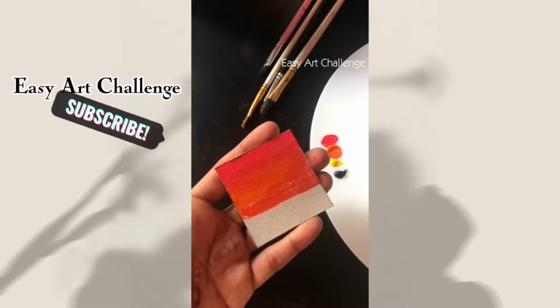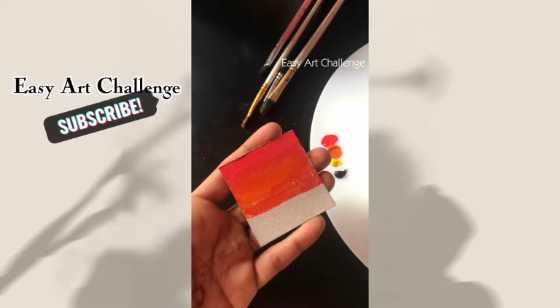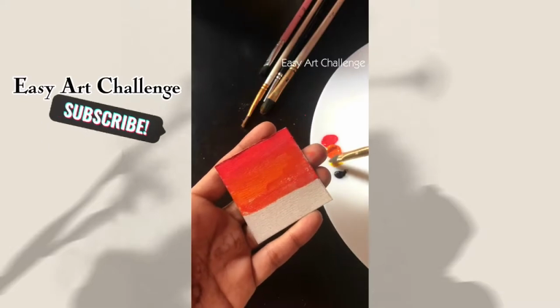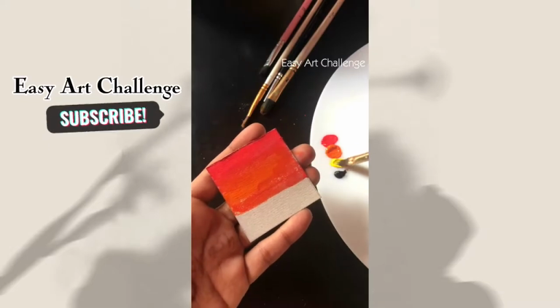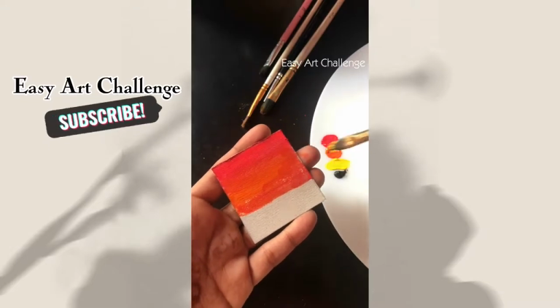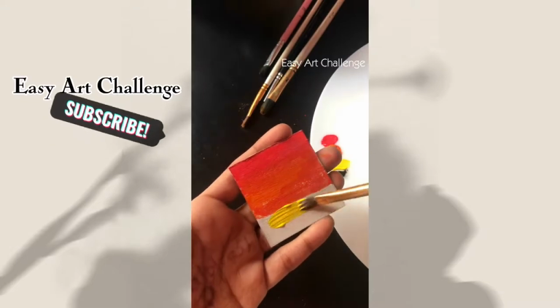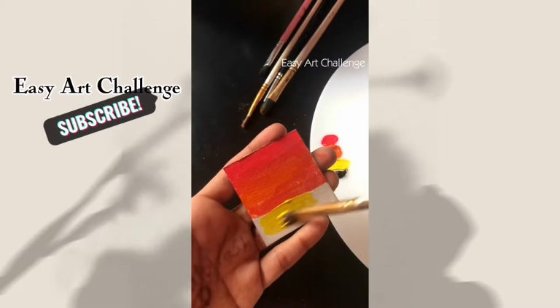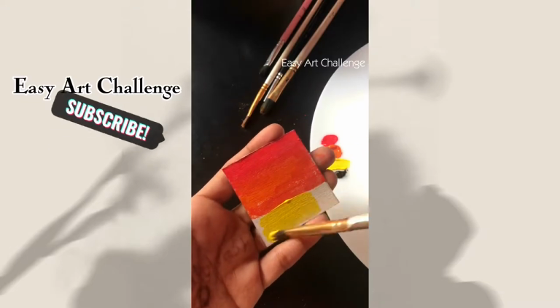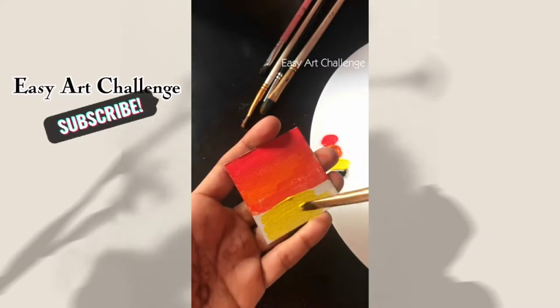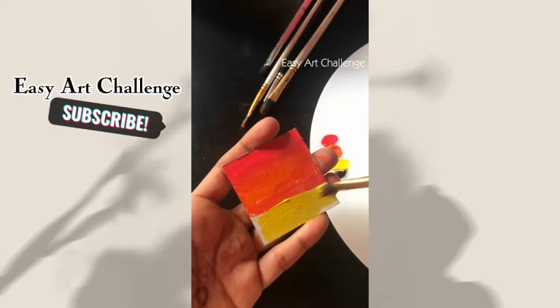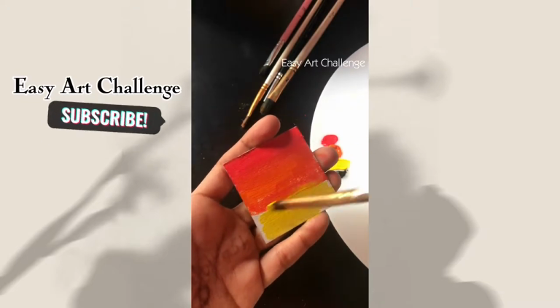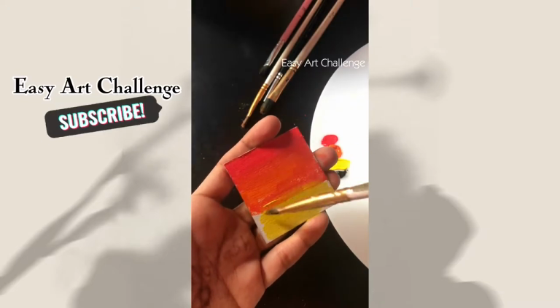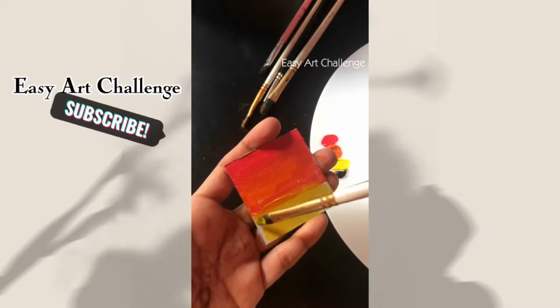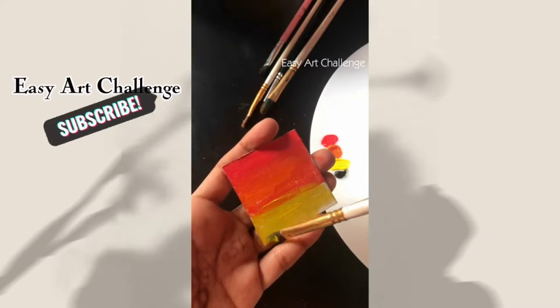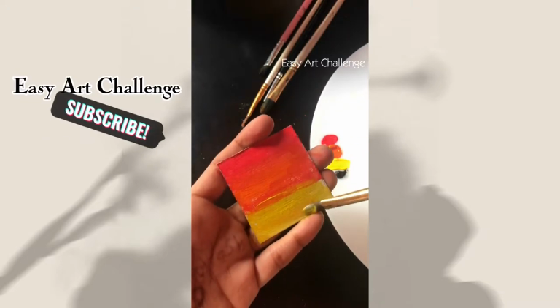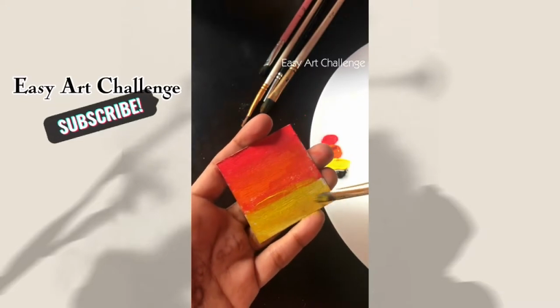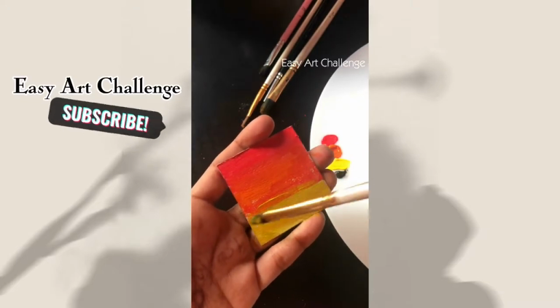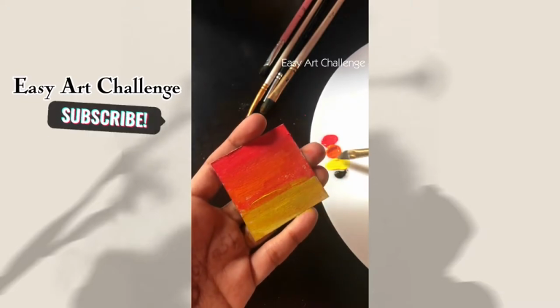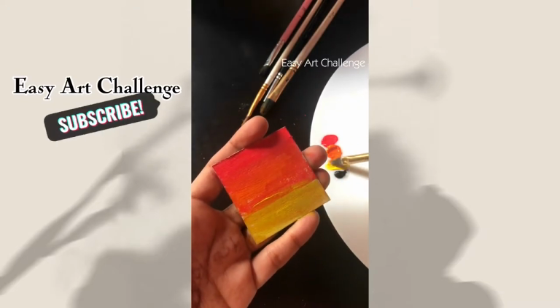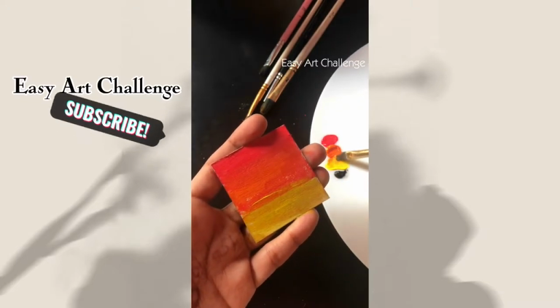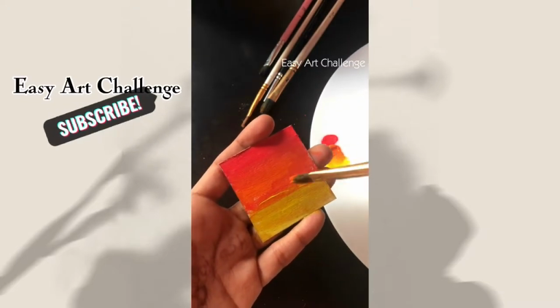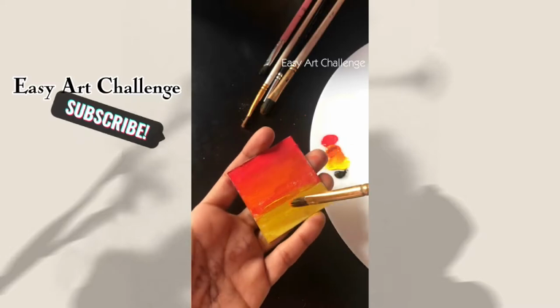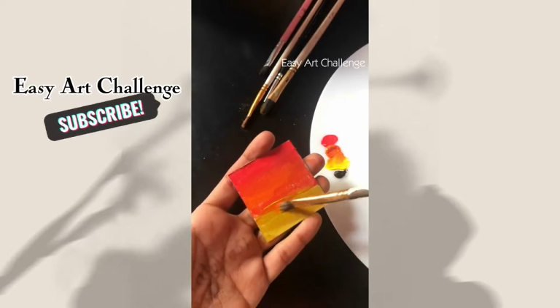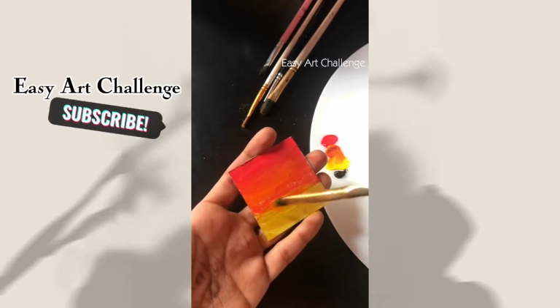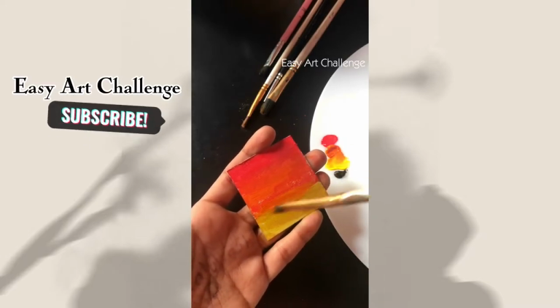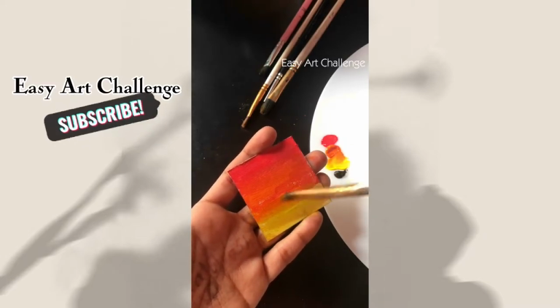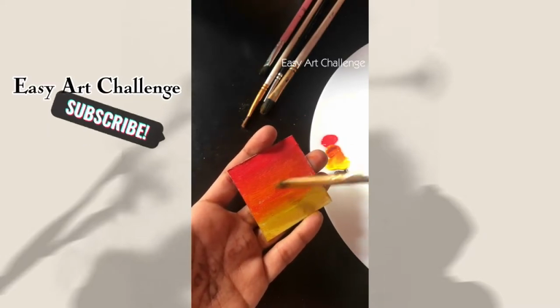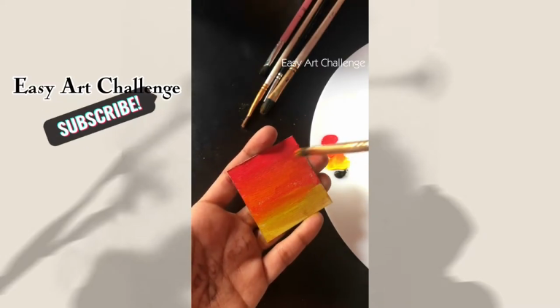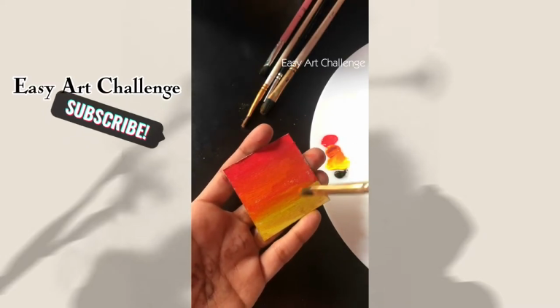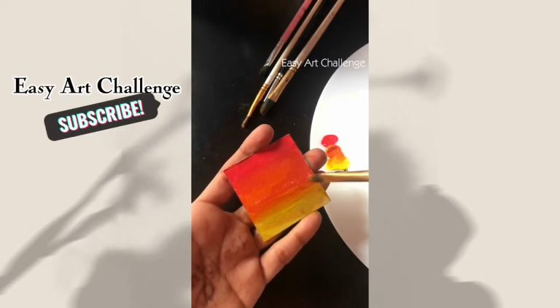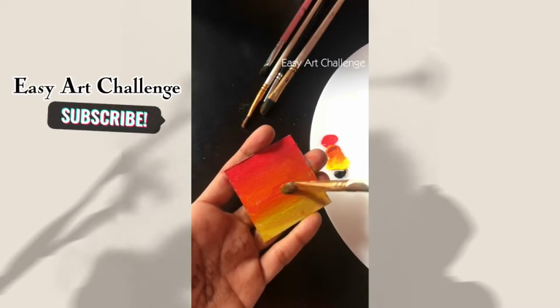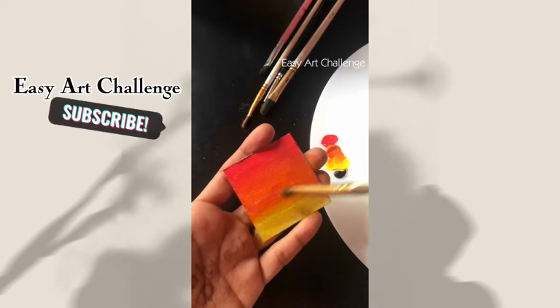I hope you will like my painting. Please like and subscribe for more.